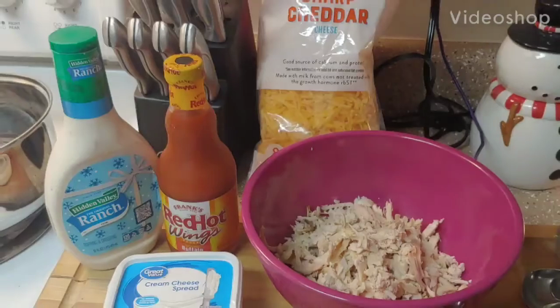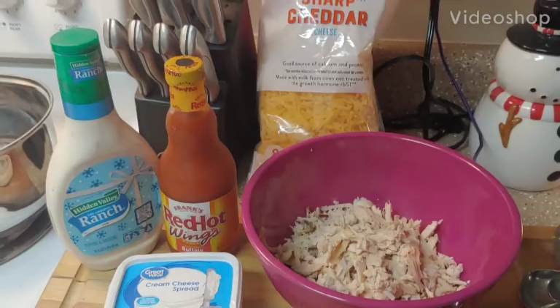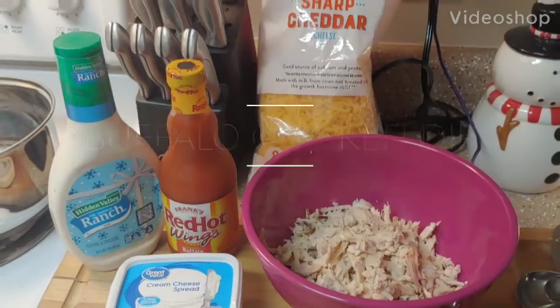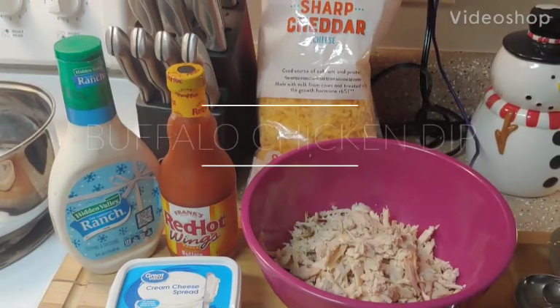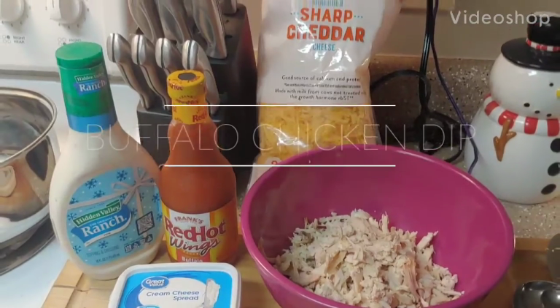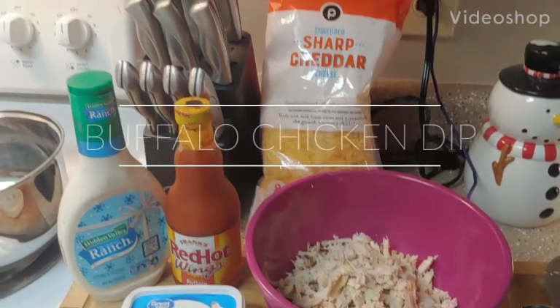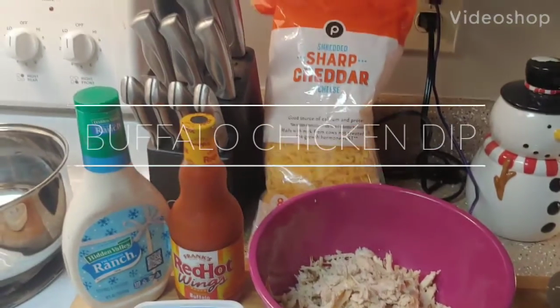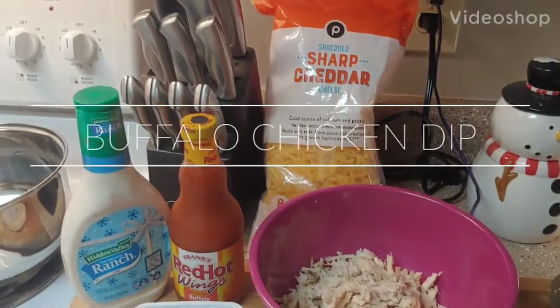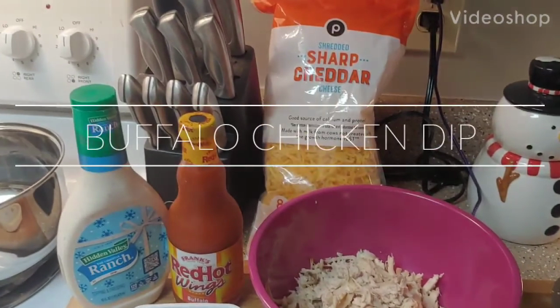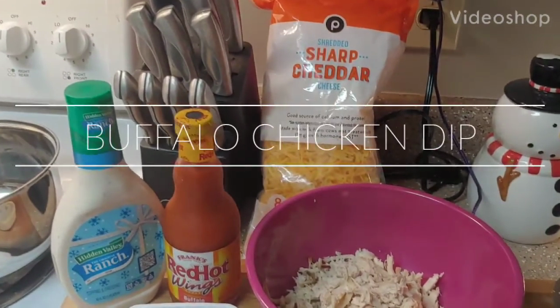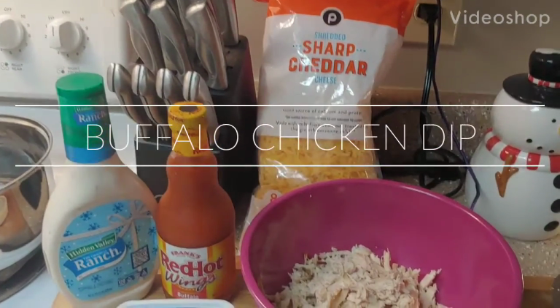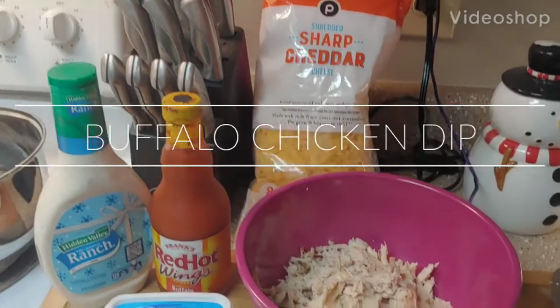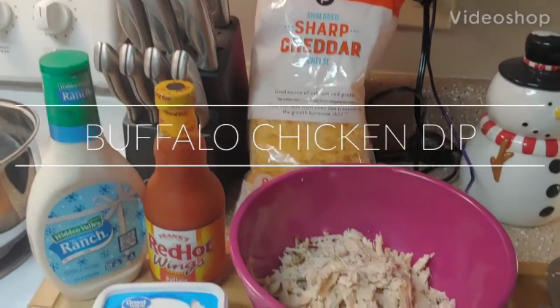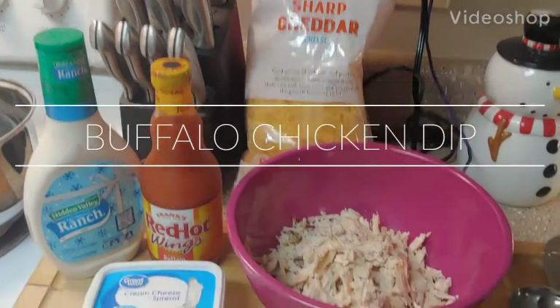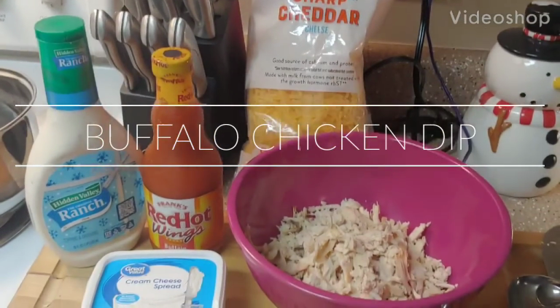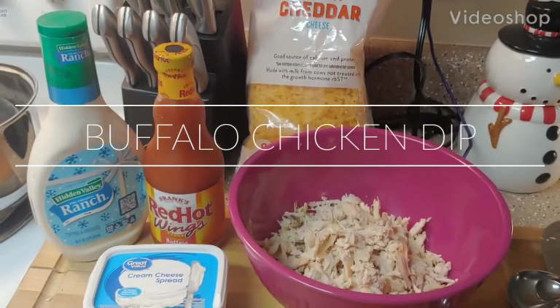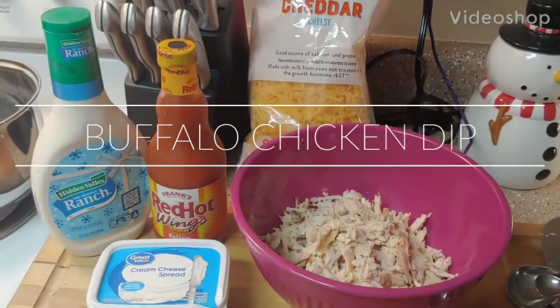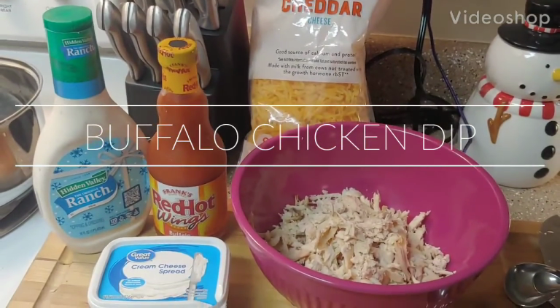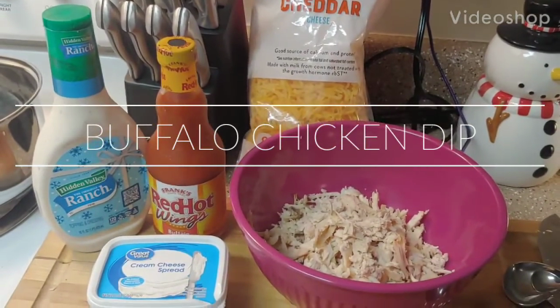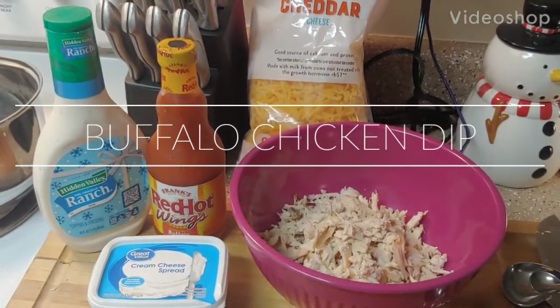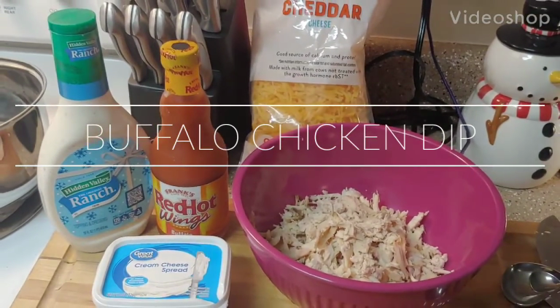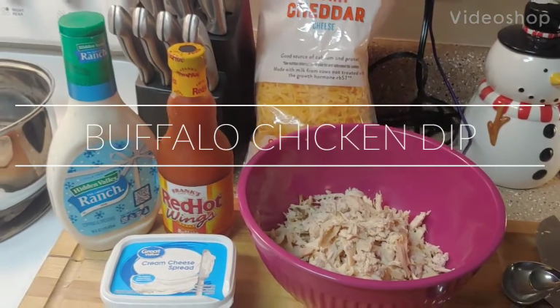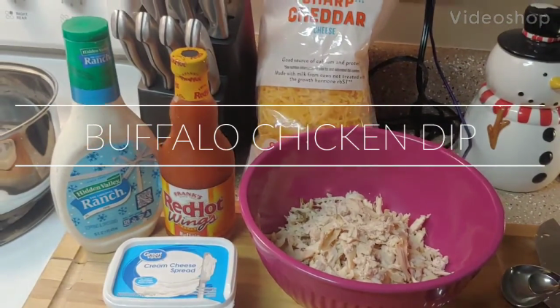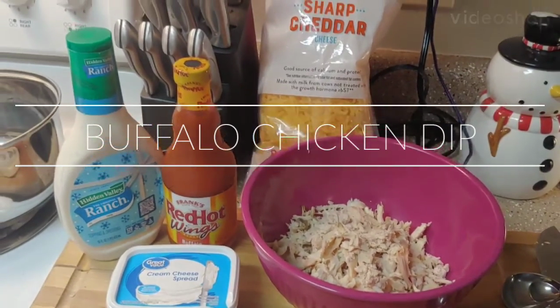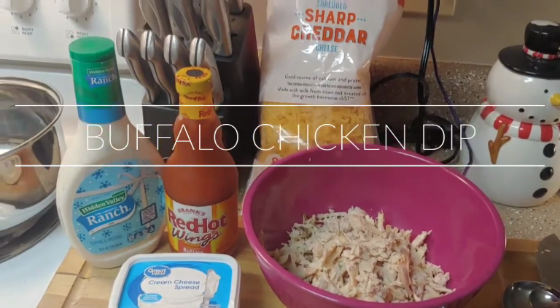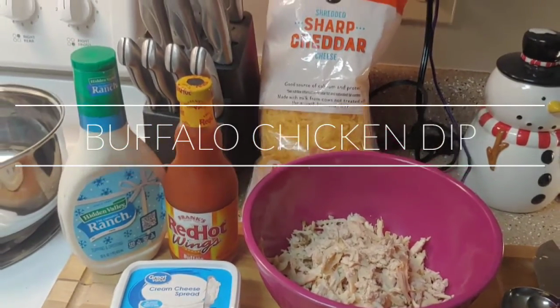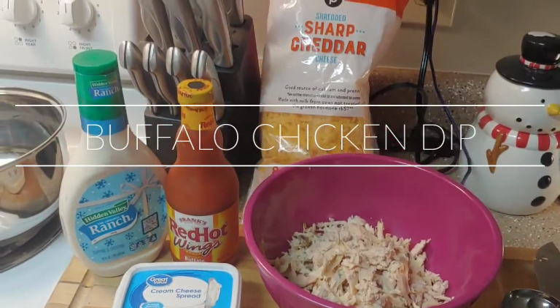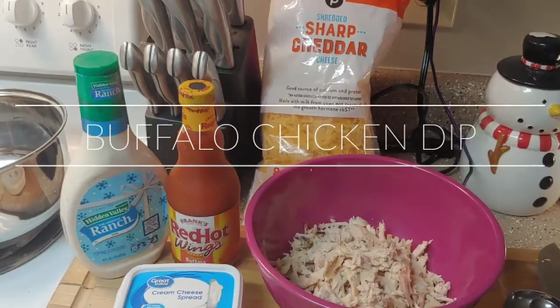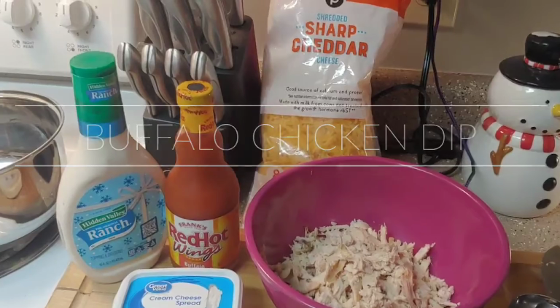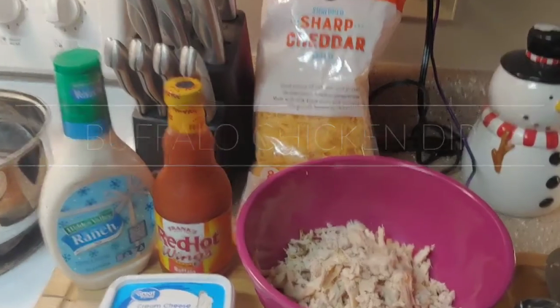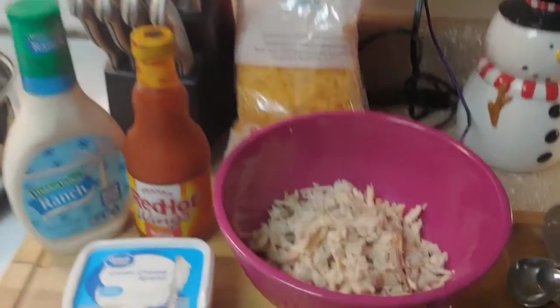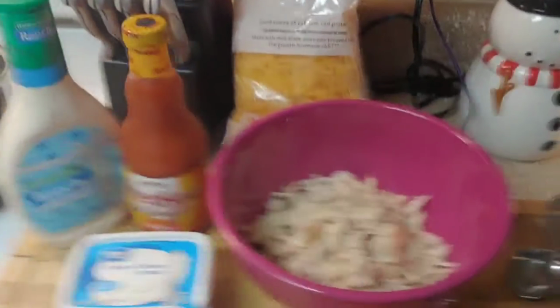We've got a work Christmas party tomorrow so I'm making some buffalo chicken dip. Here's everything you need.